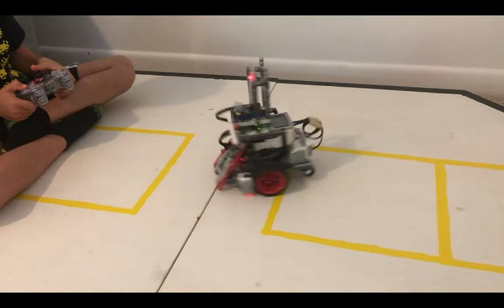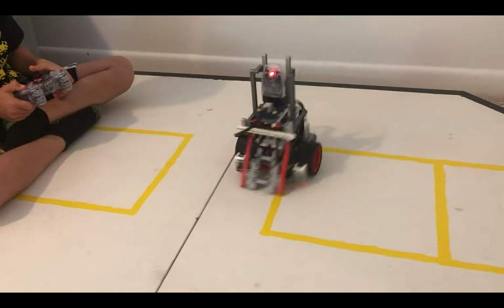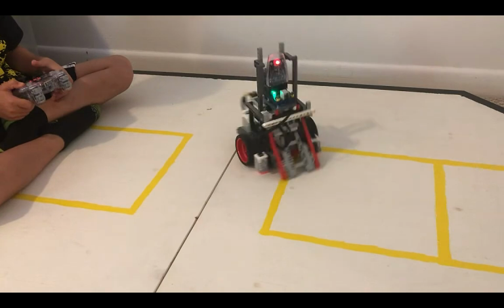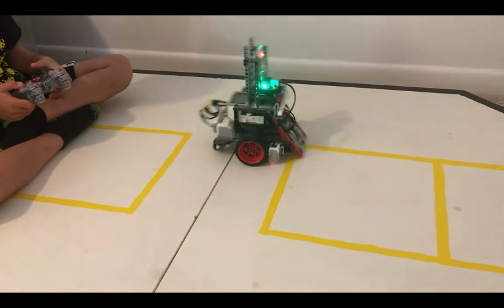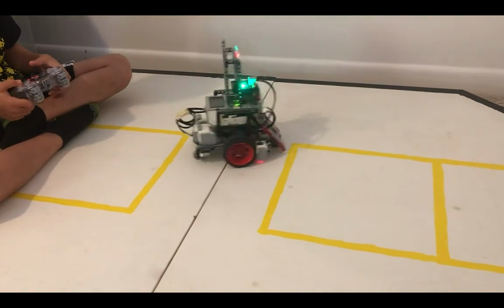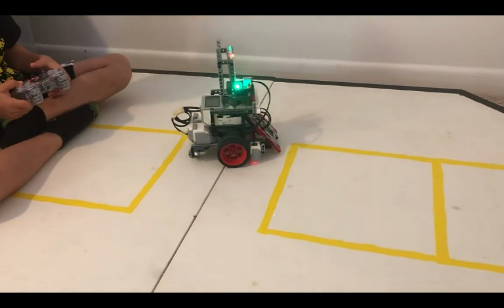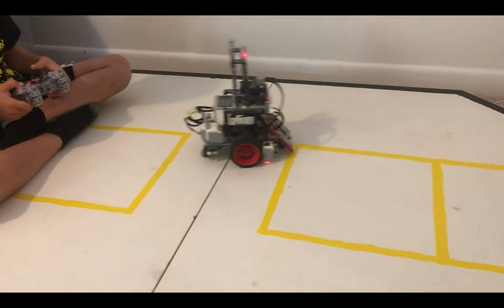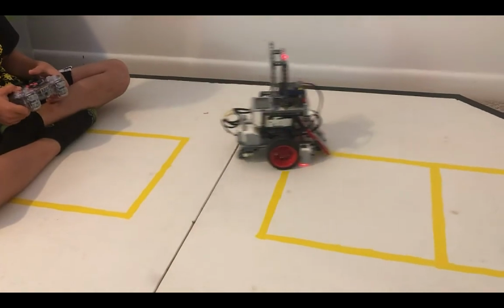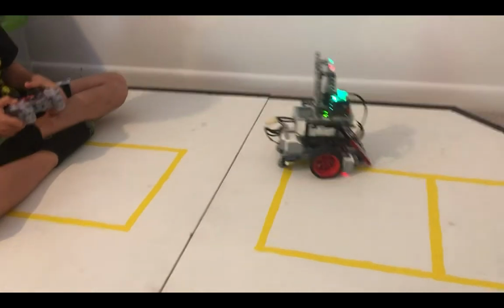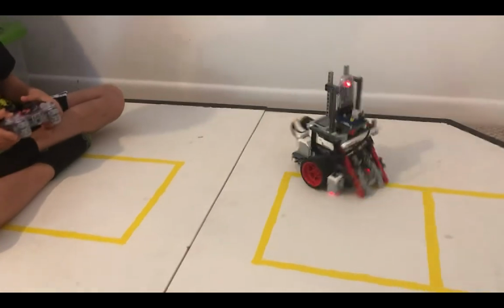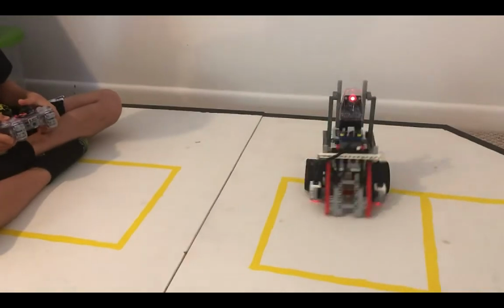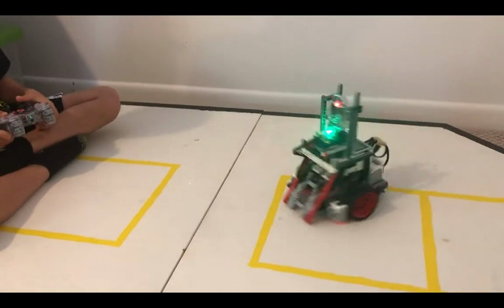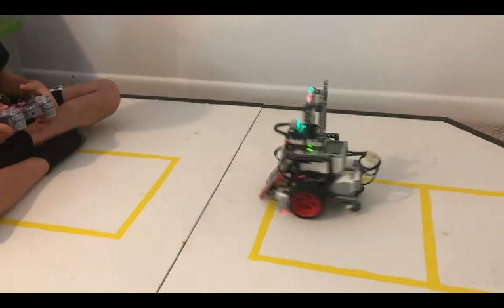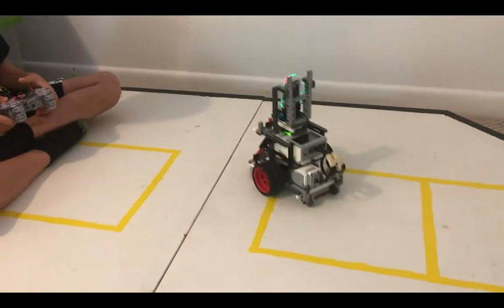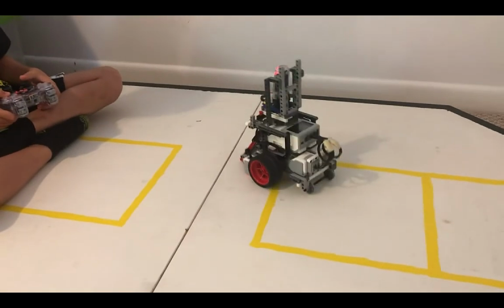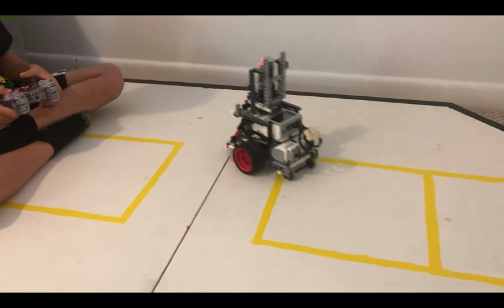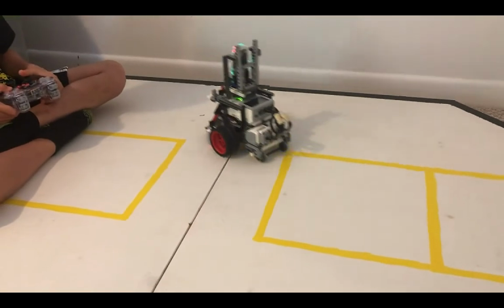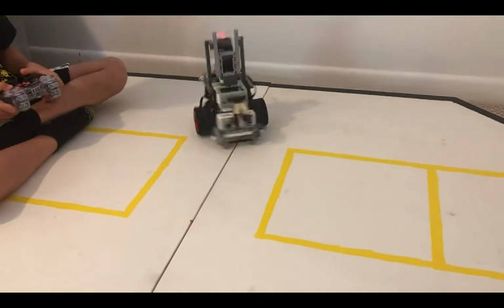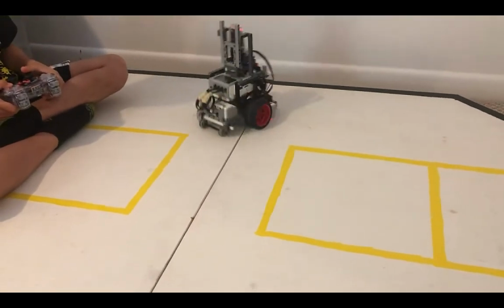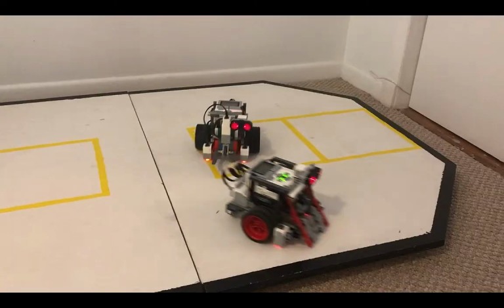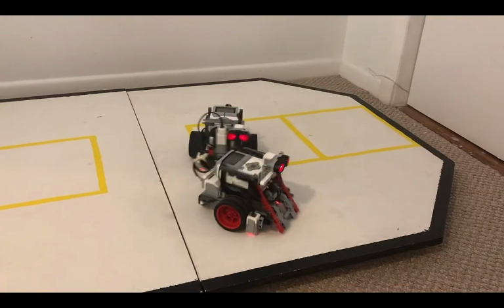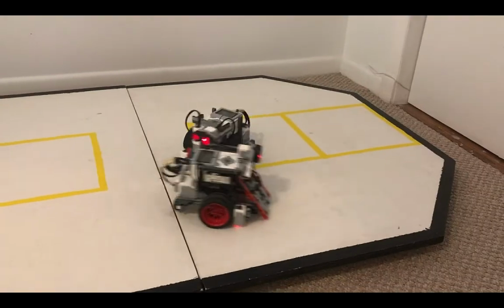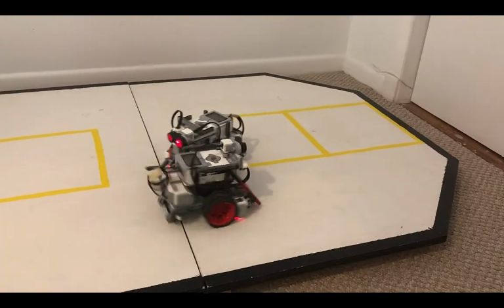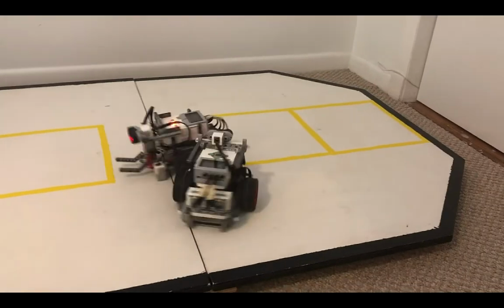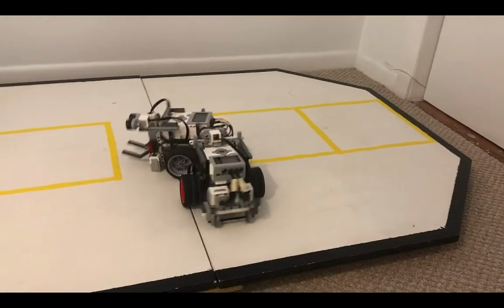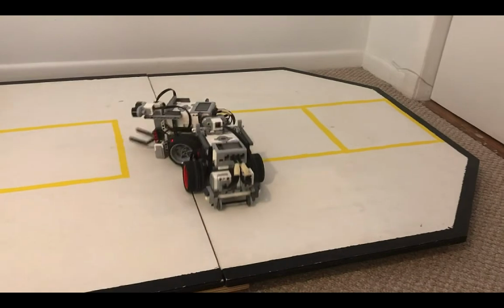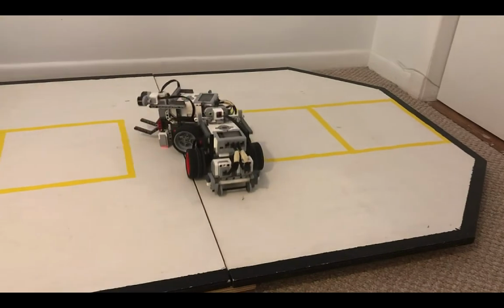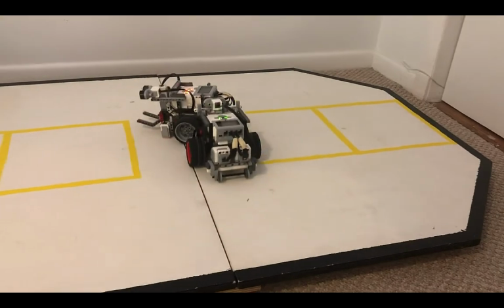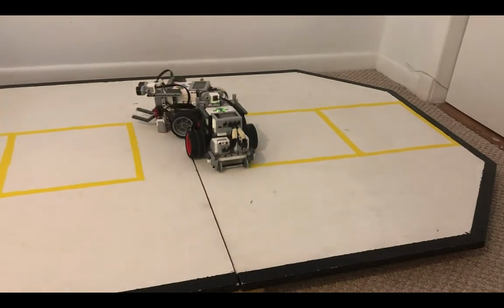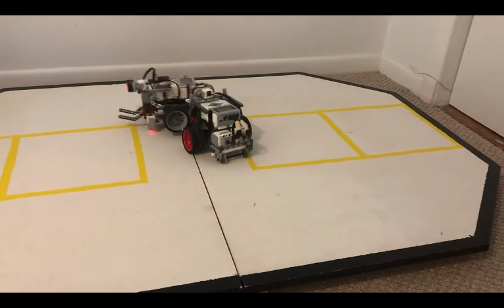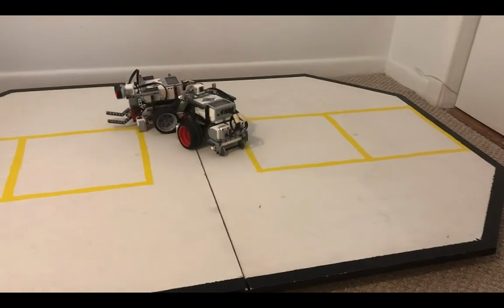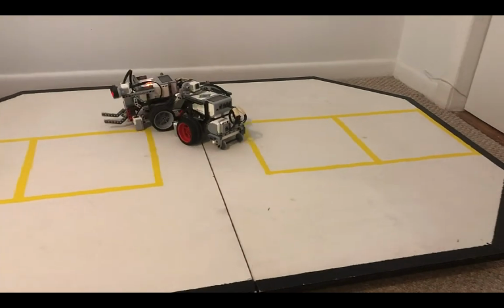The simple SumoBot is fun to build, fun to program, and fun to battle with. Good luck and have fun!